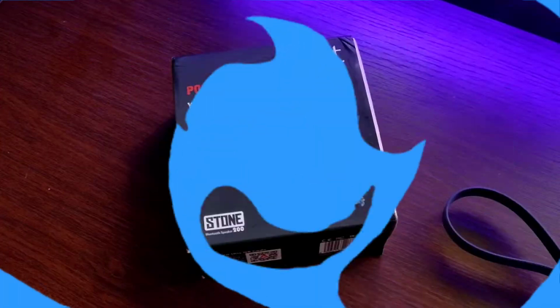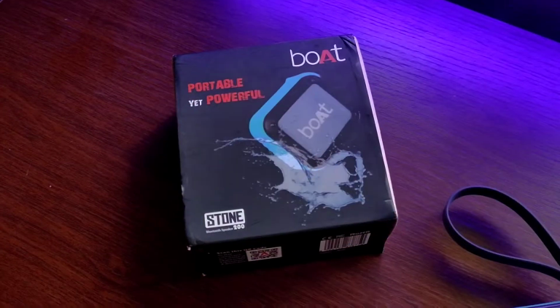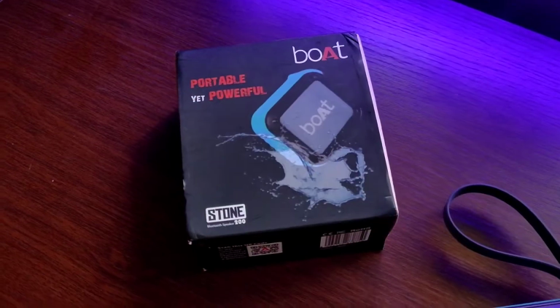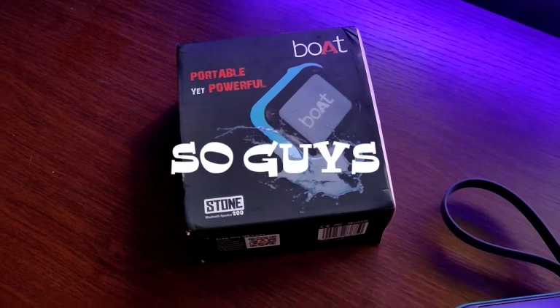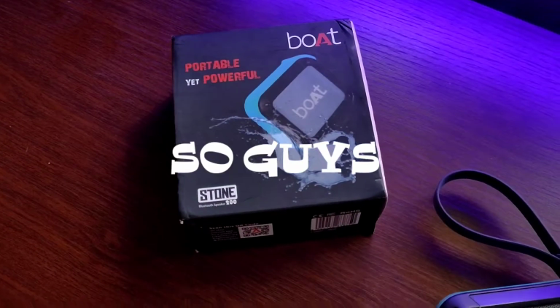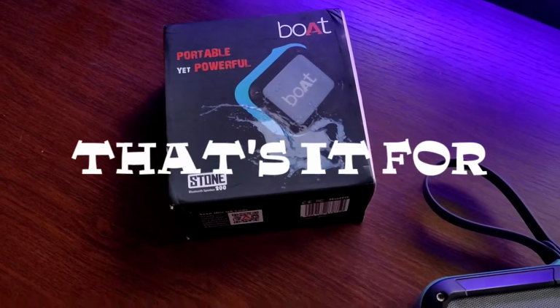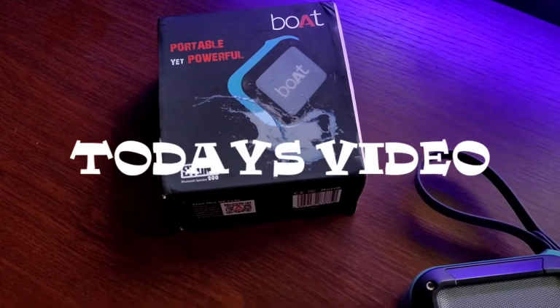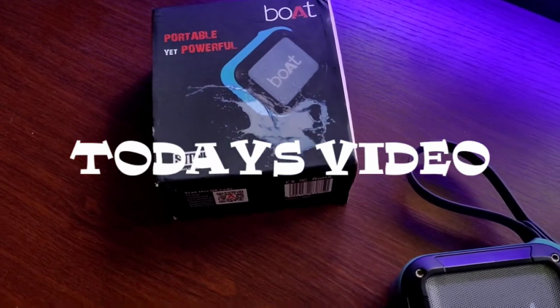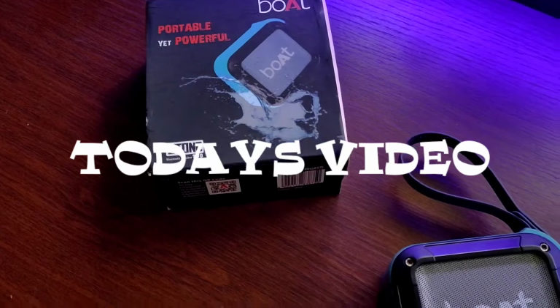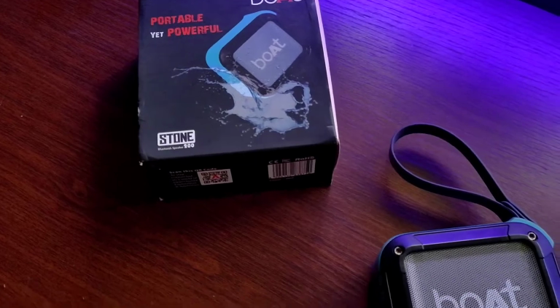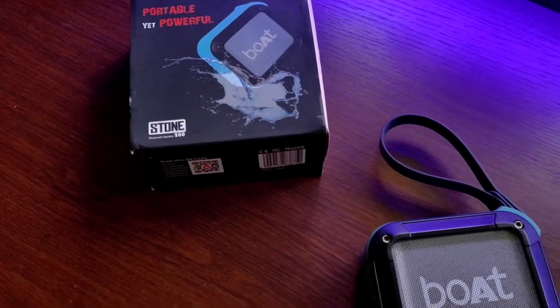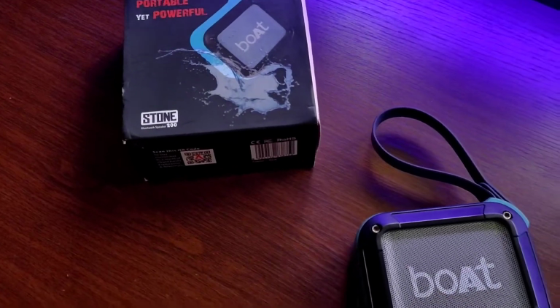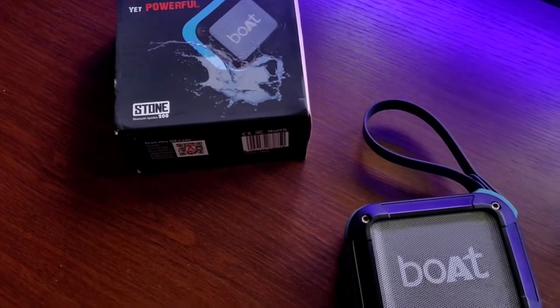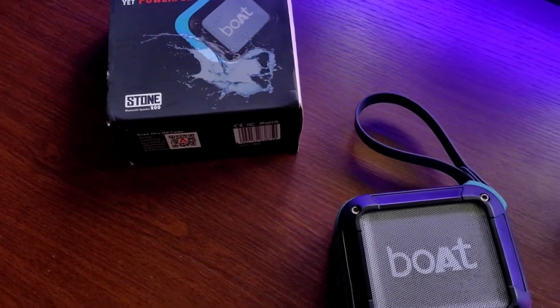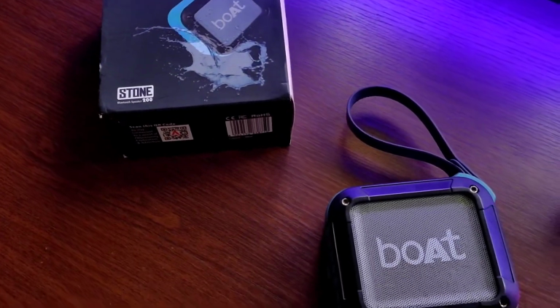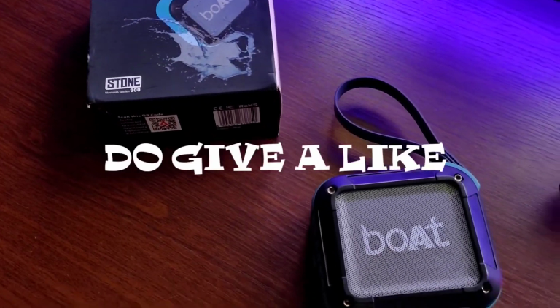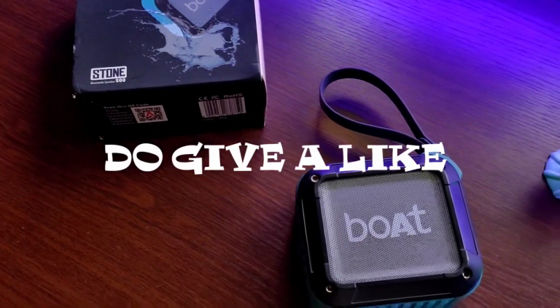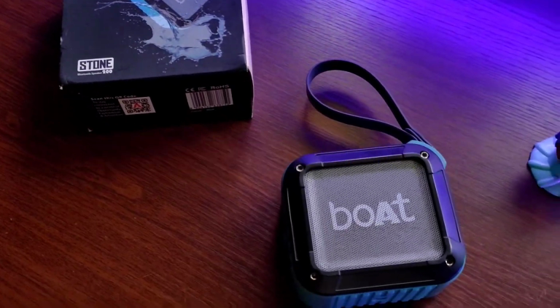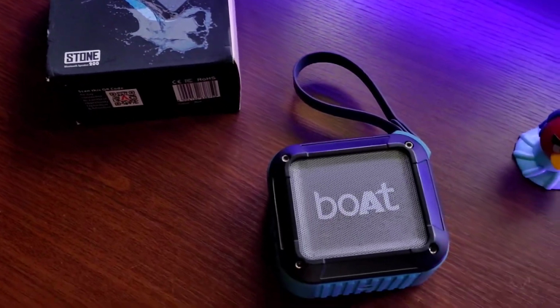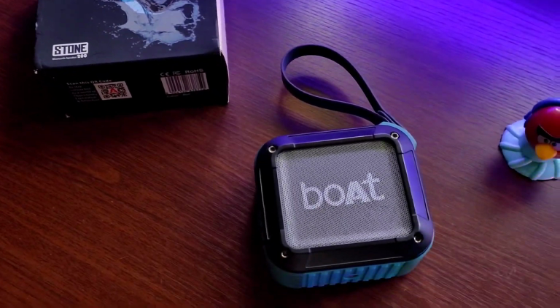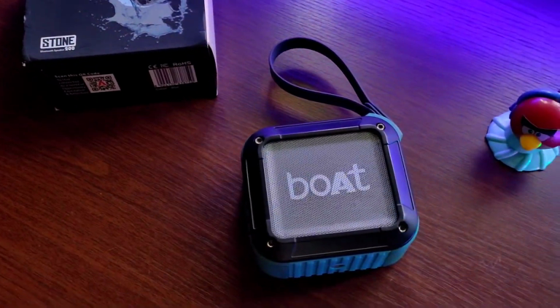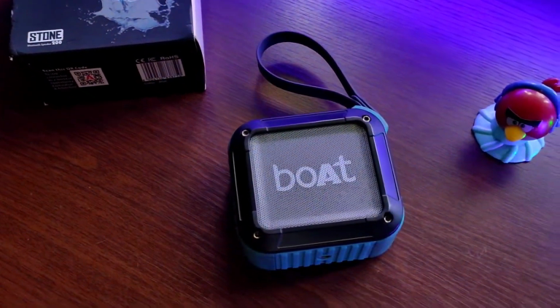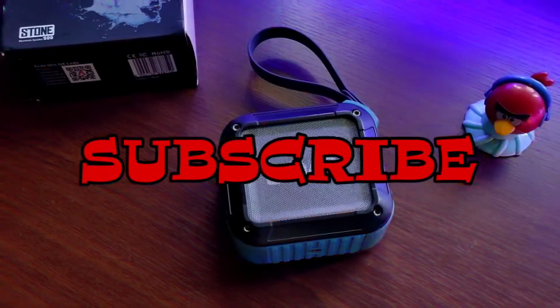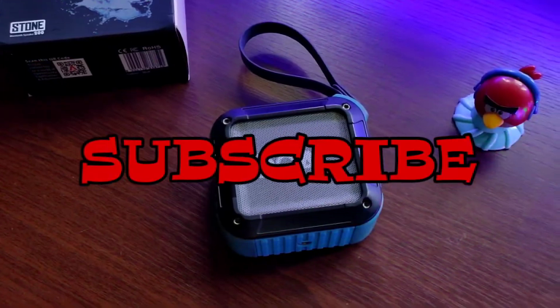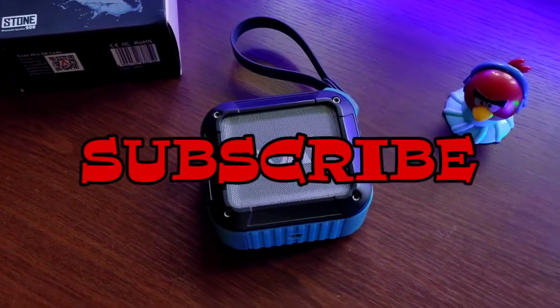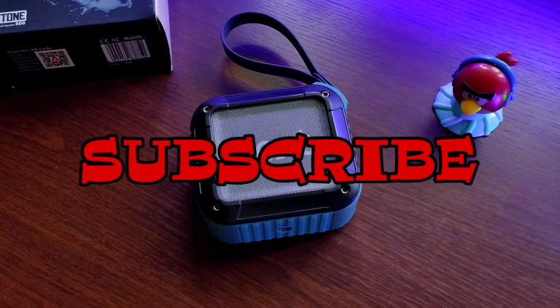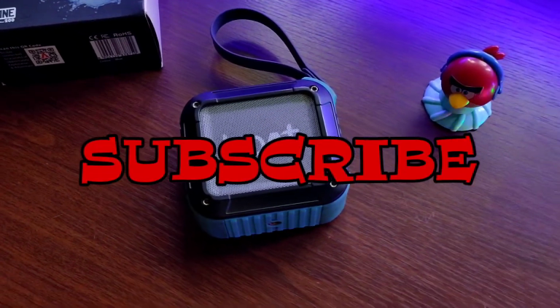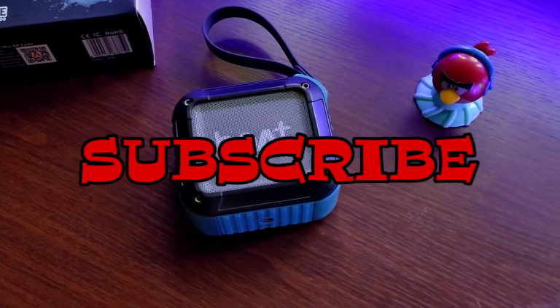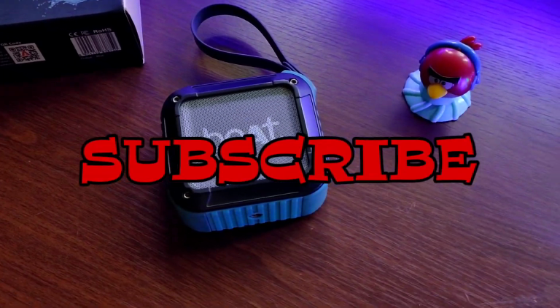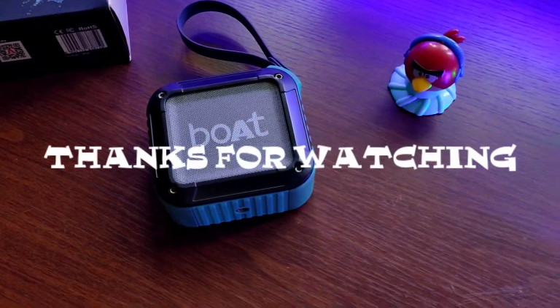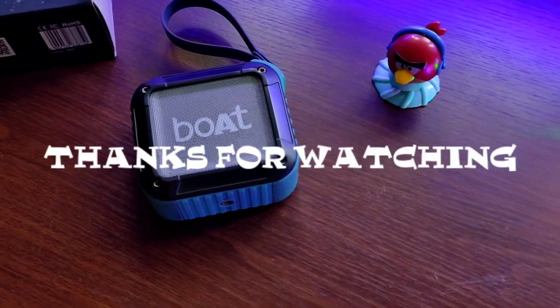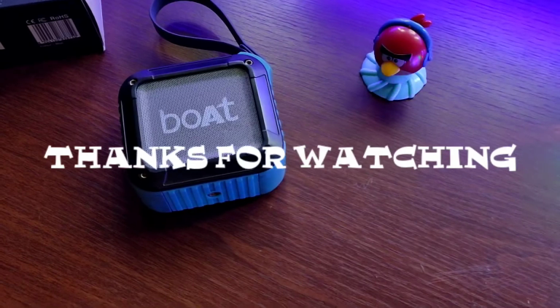Guys, that's it for today's video. If you enjoyed, do give it a like, don't forget to subscribe to my channel, and thank you guys for watching. Peace.